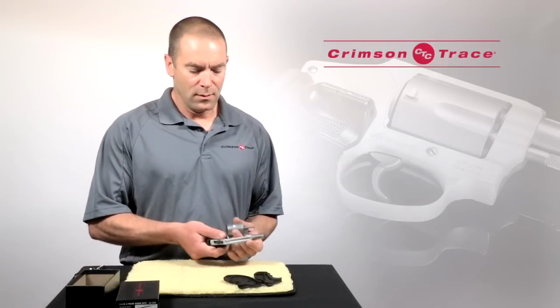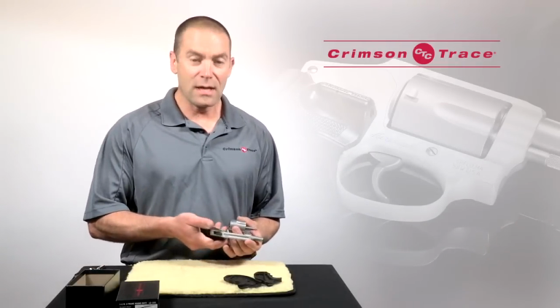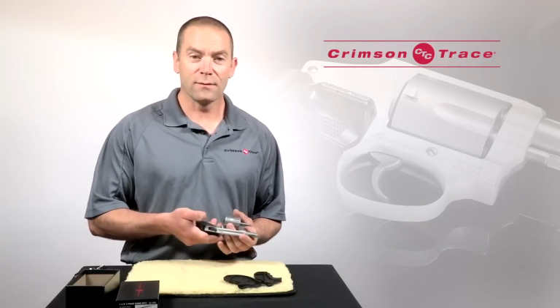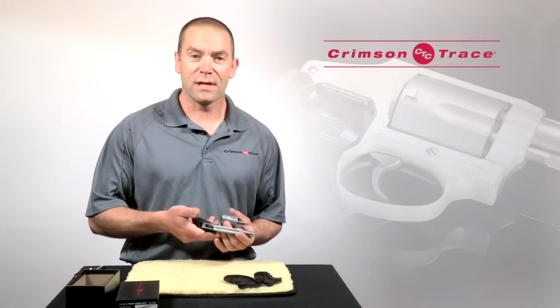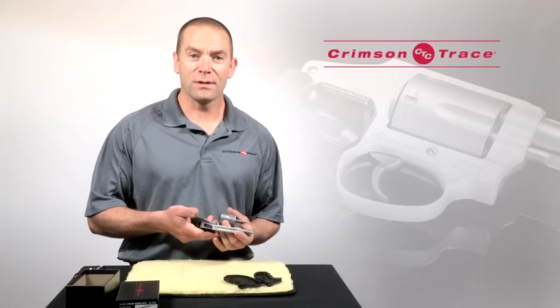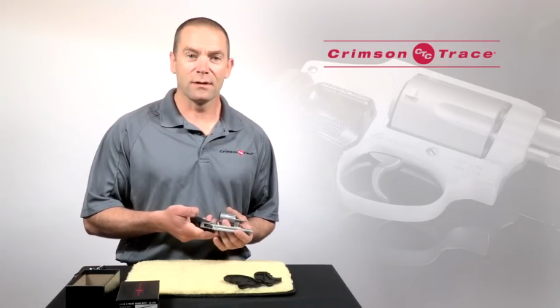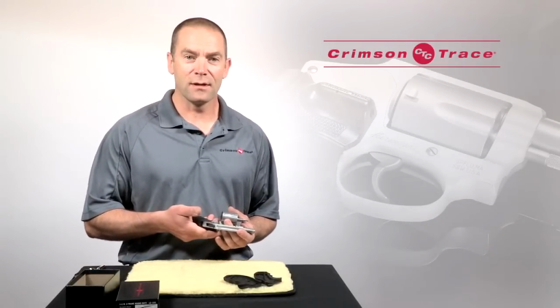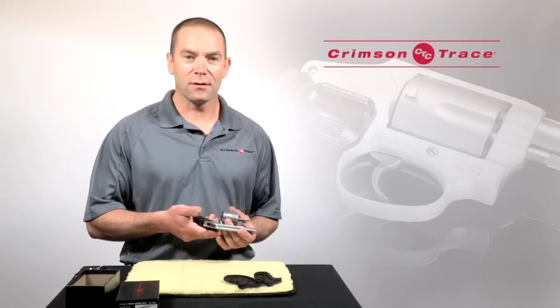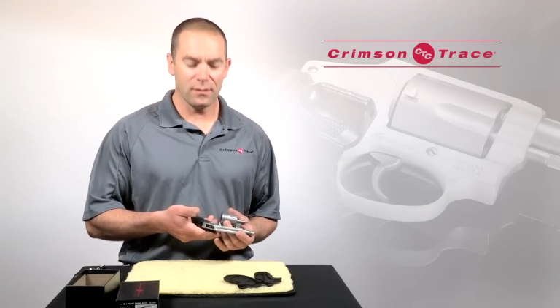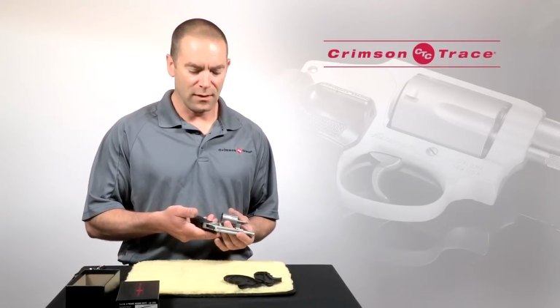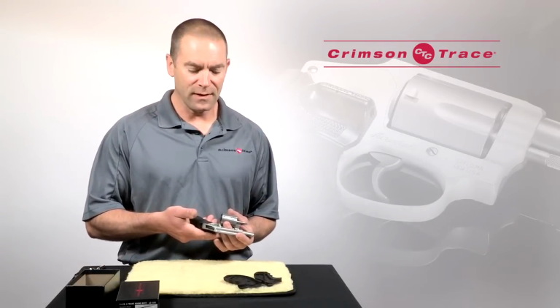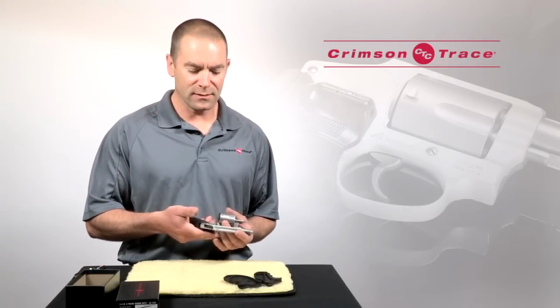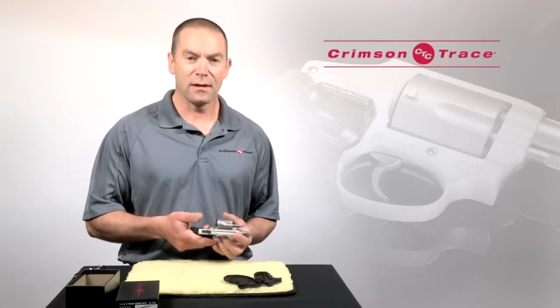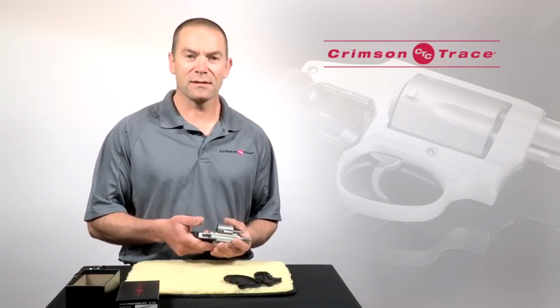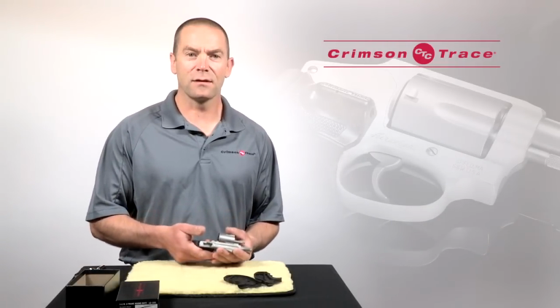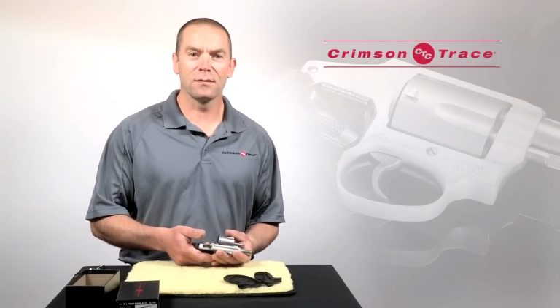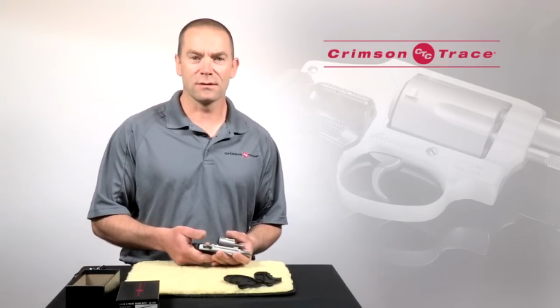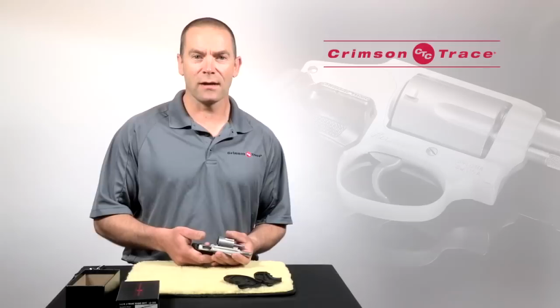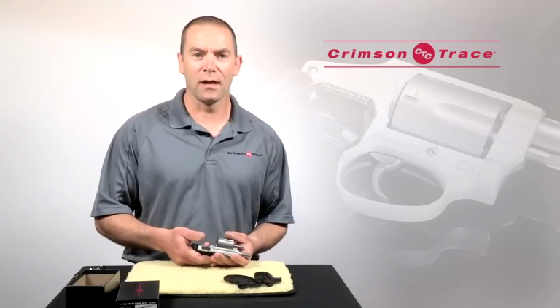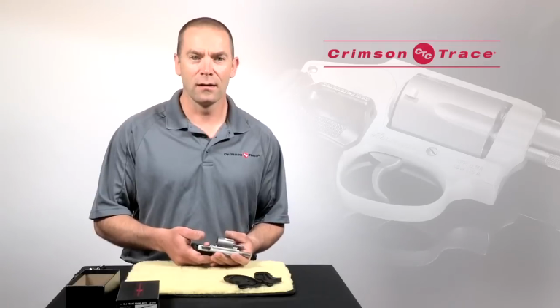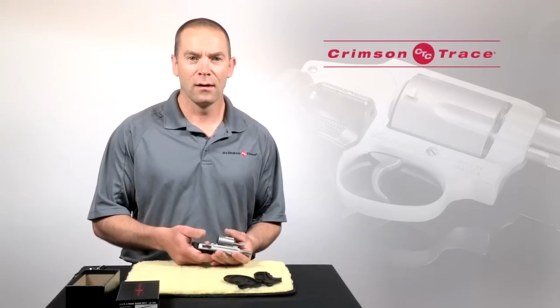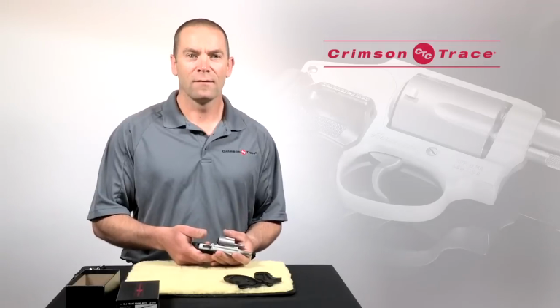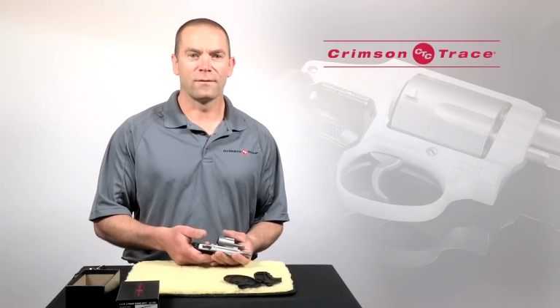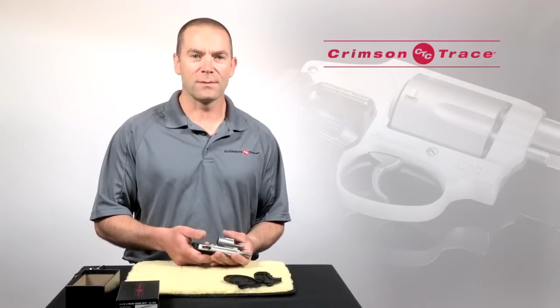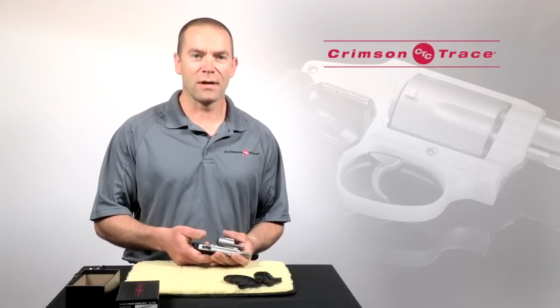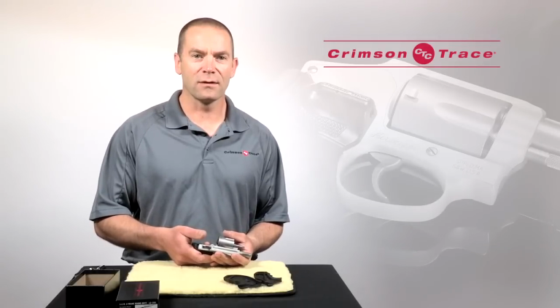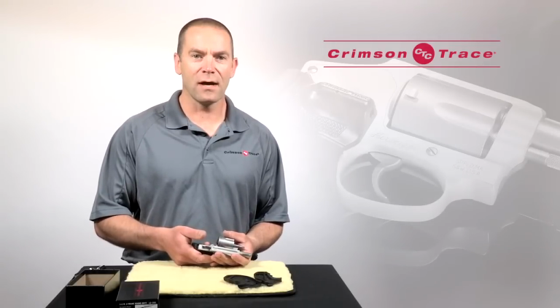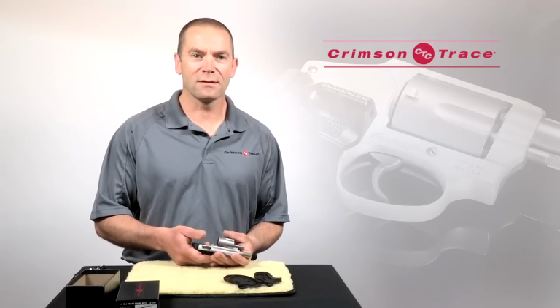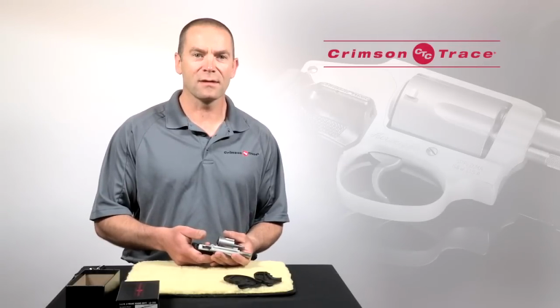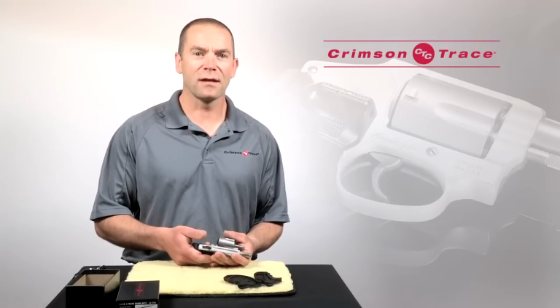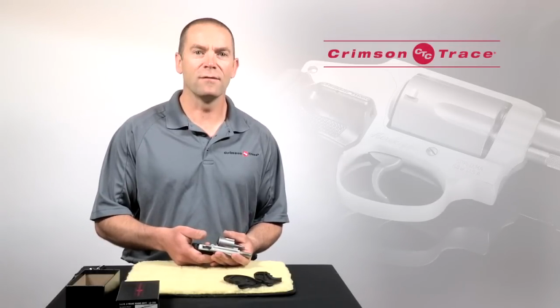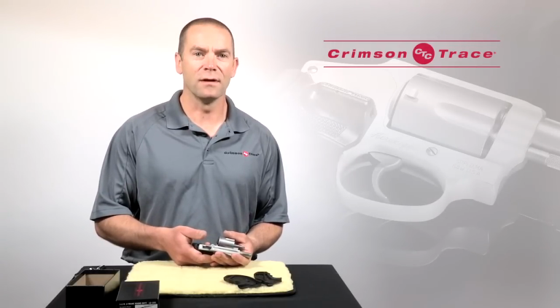Okay, so we've established that it turns on and it fits. Next thing to do is go sight it in. For tips on how to do that, see our sighting-in video.